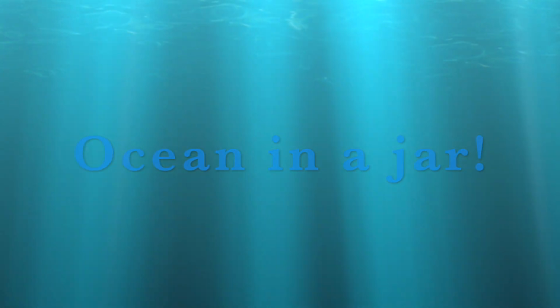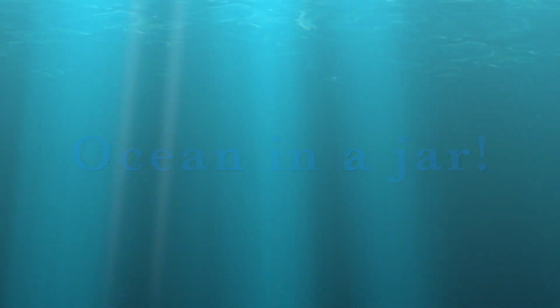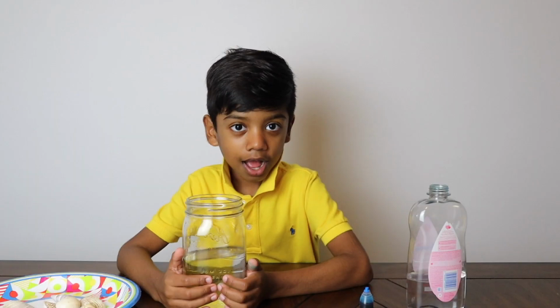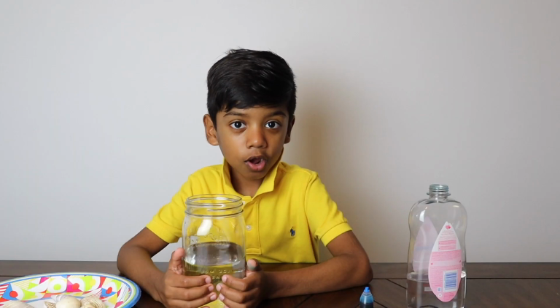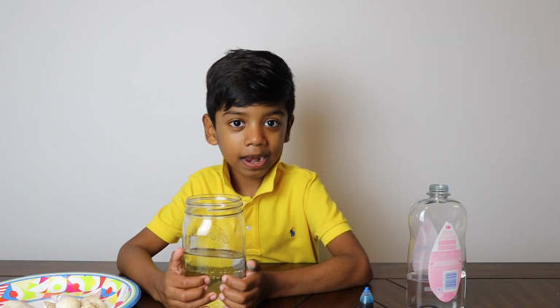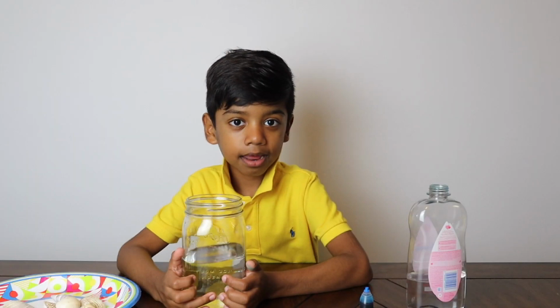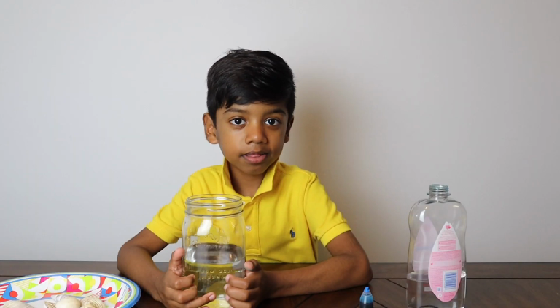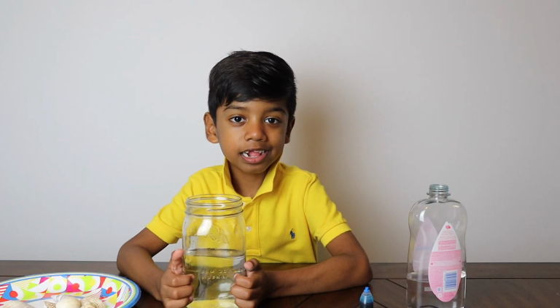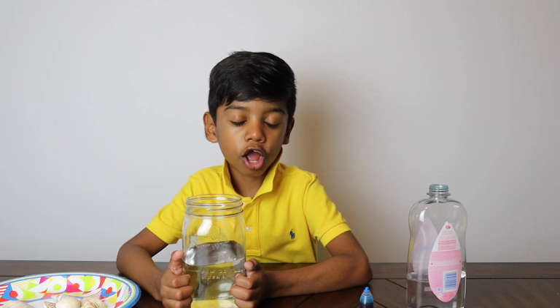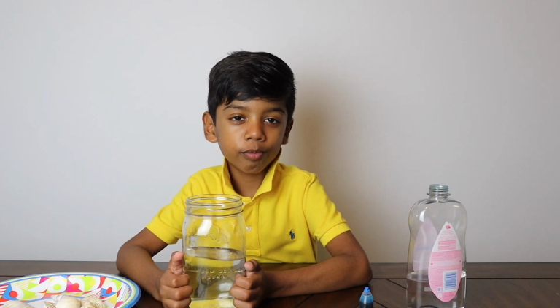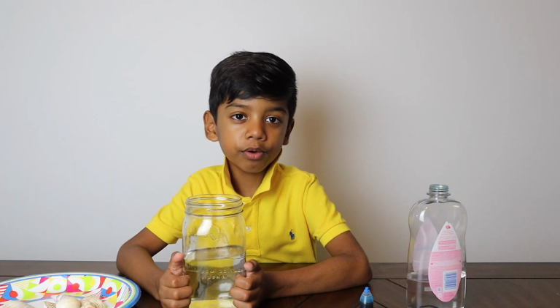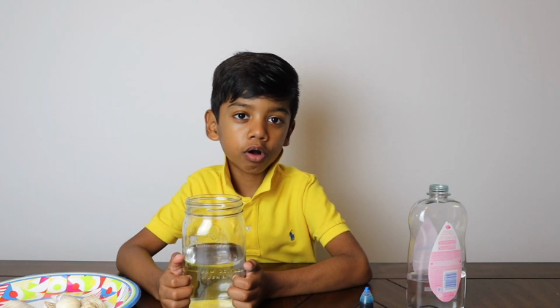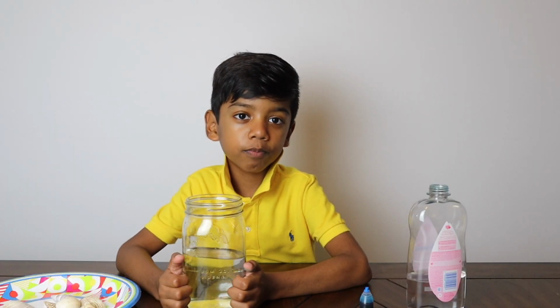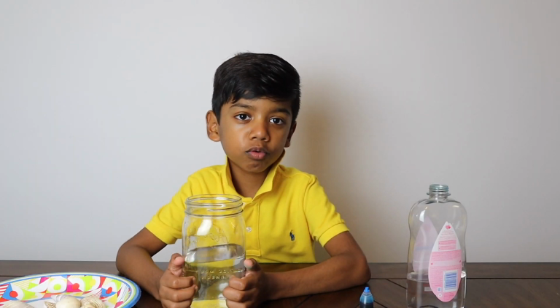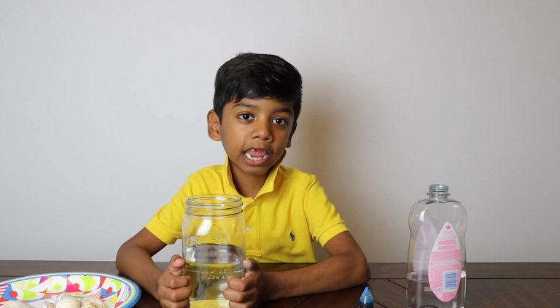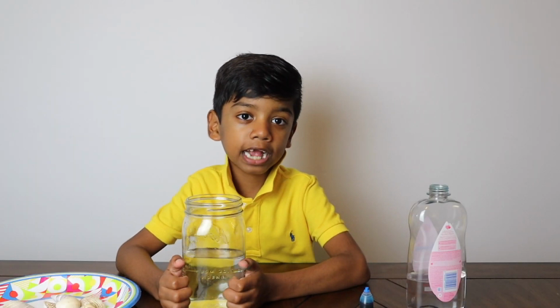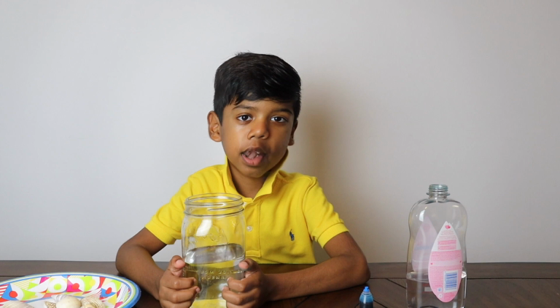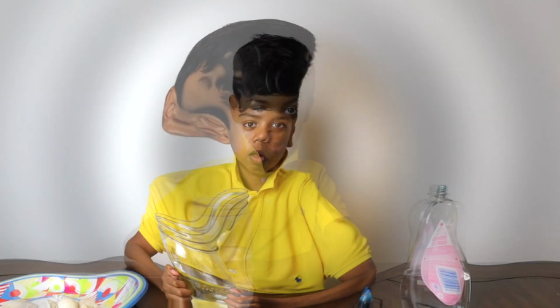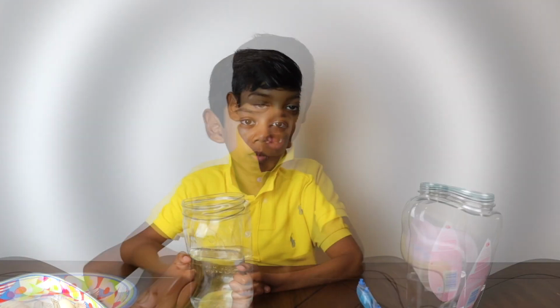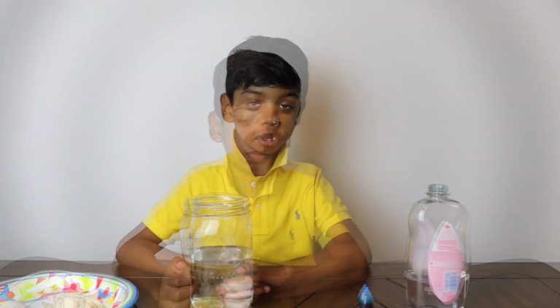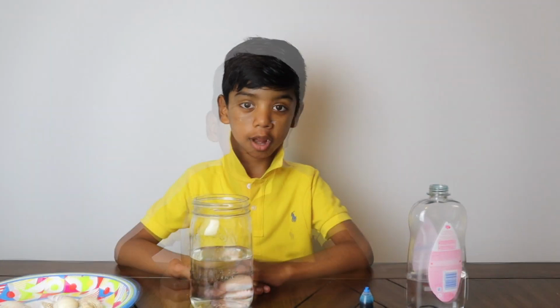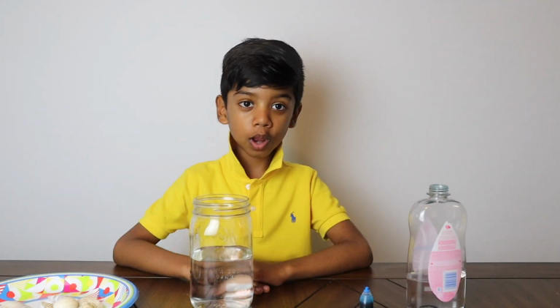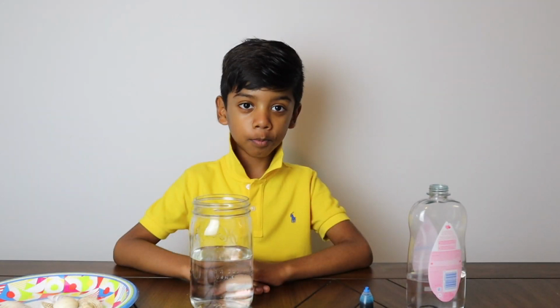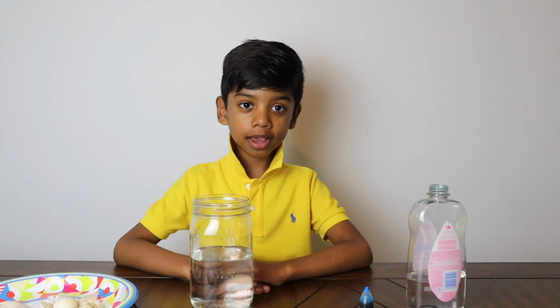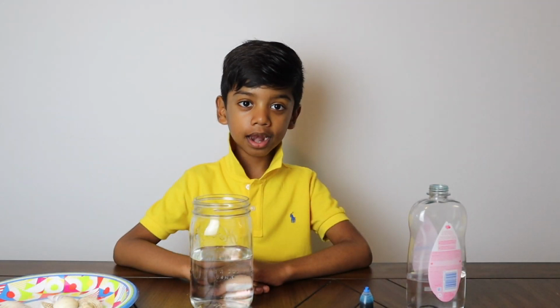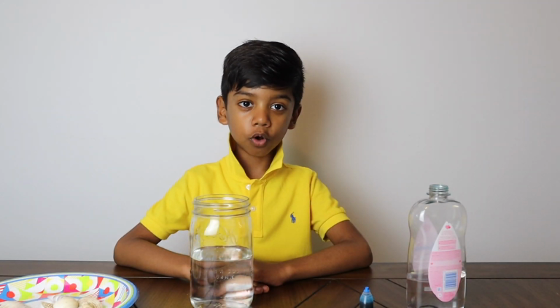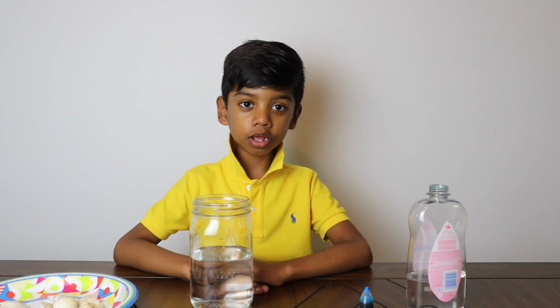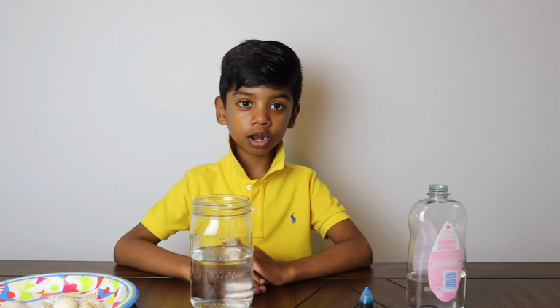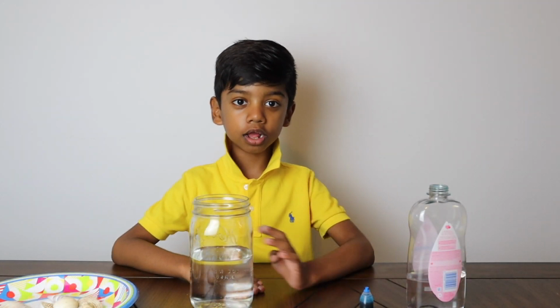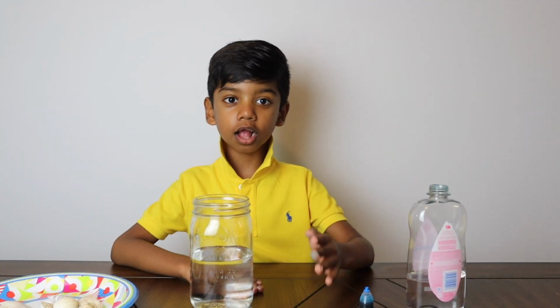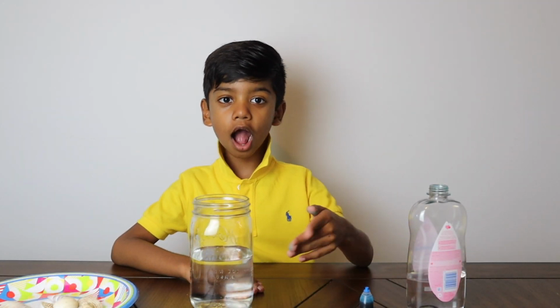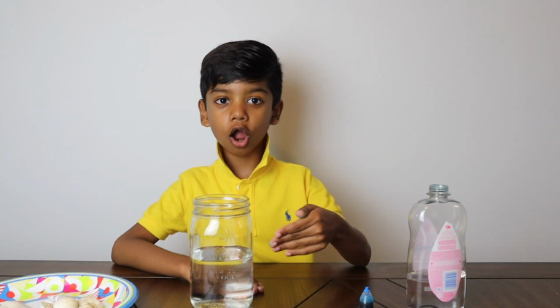Hello, my name is Jeremy. Welcome to my channel. Today we are making an ocean in a jar.